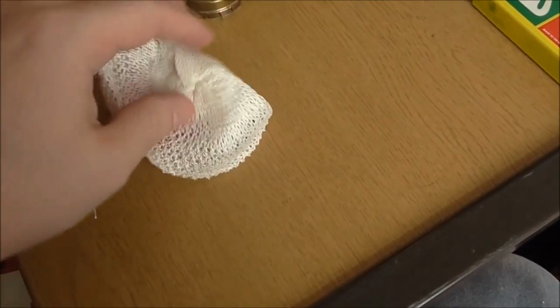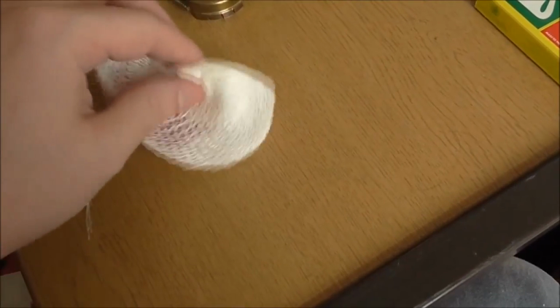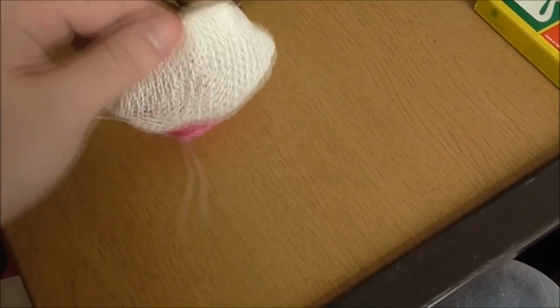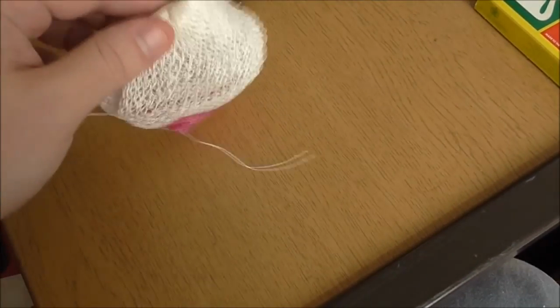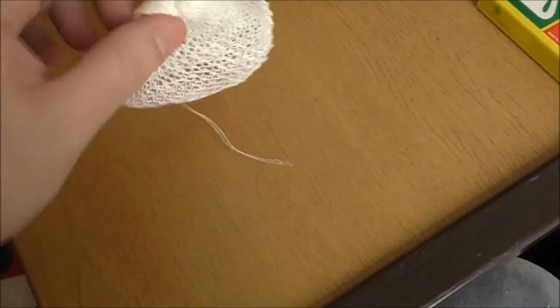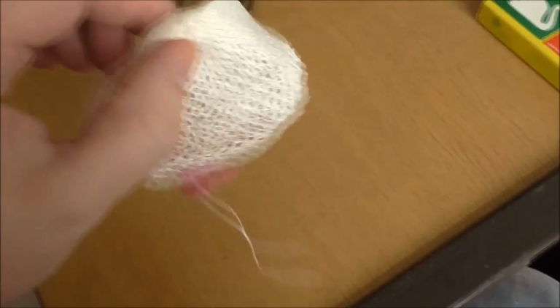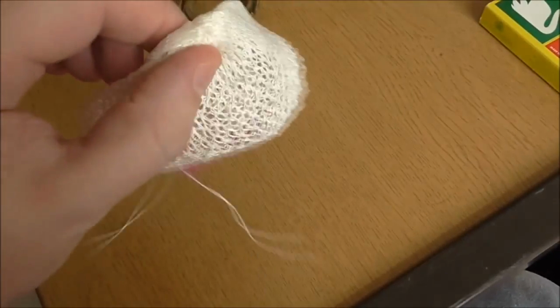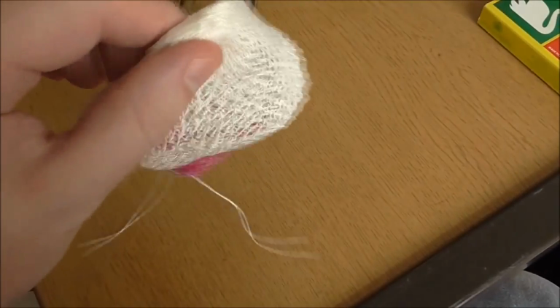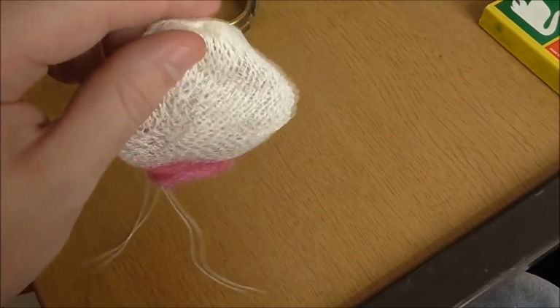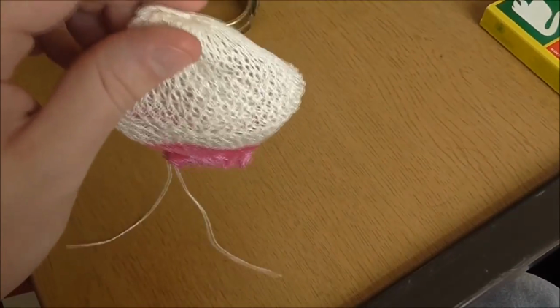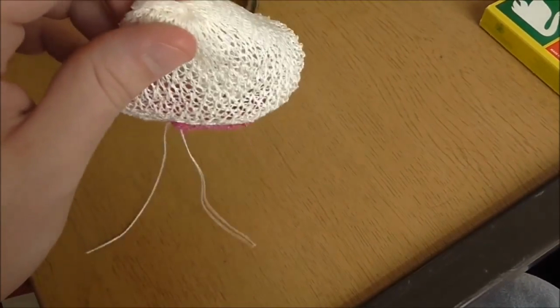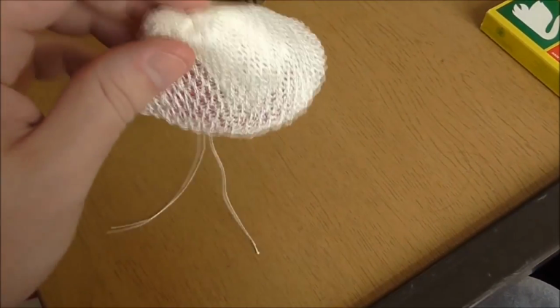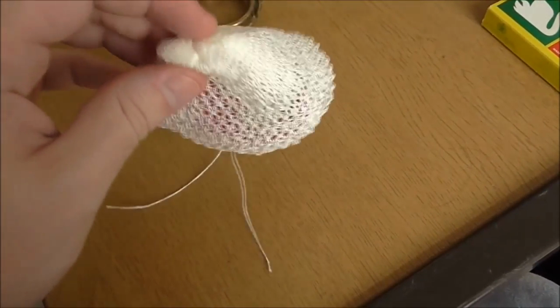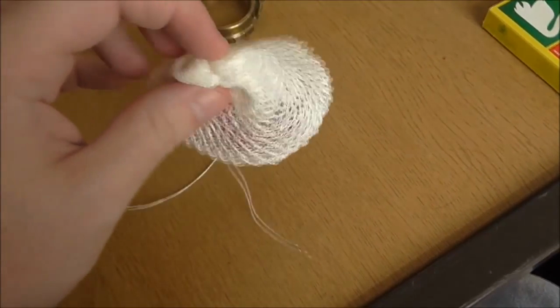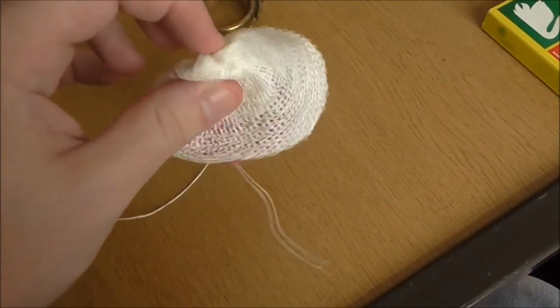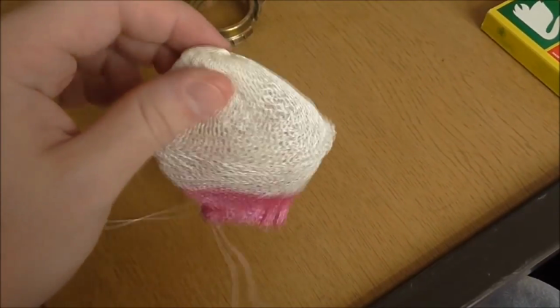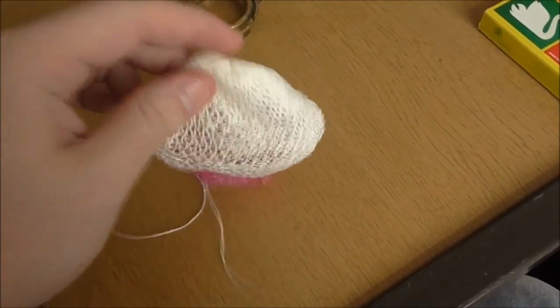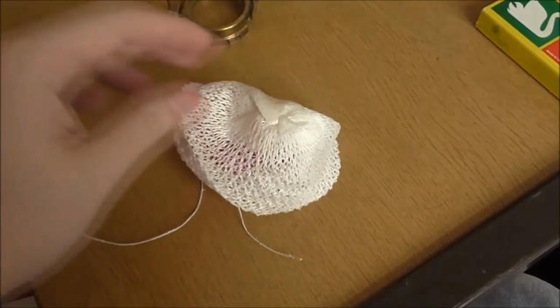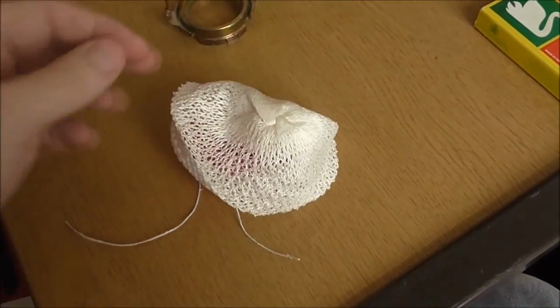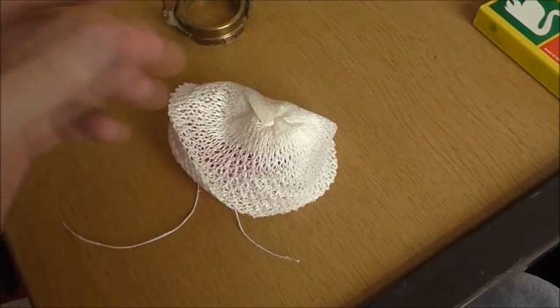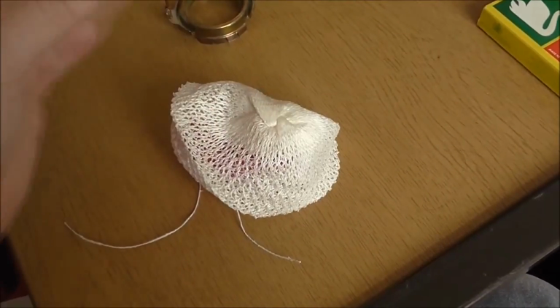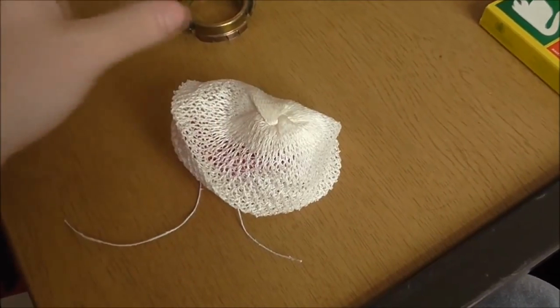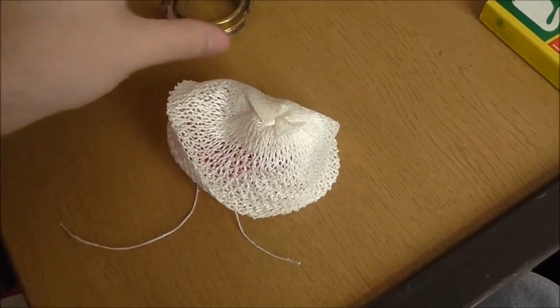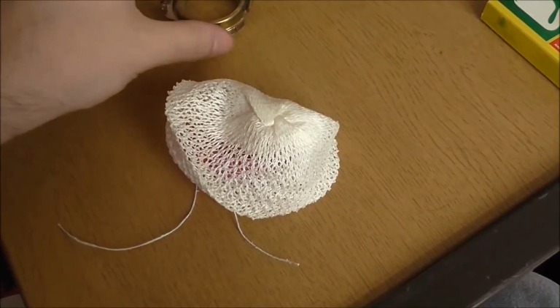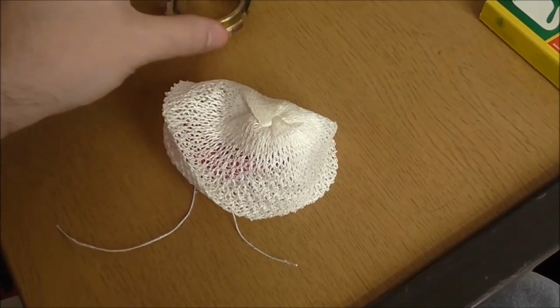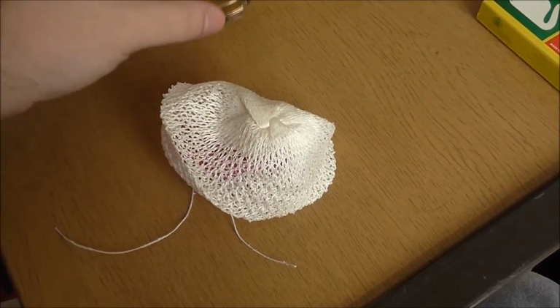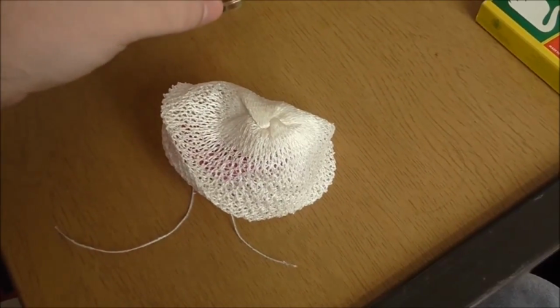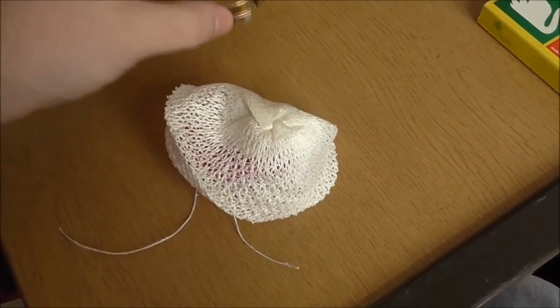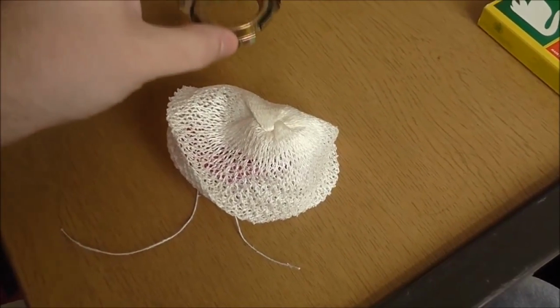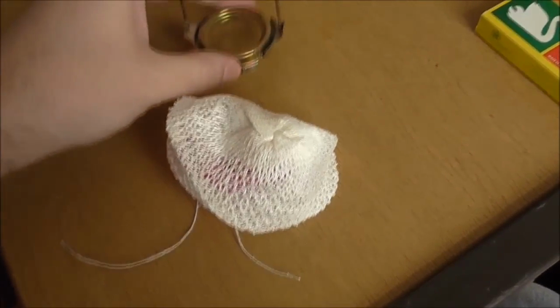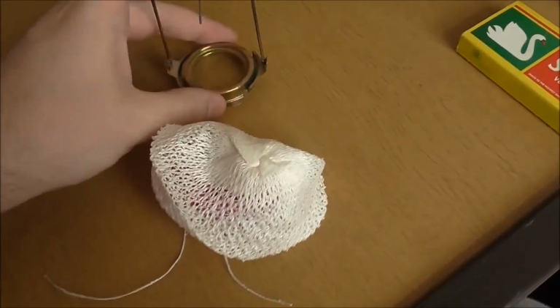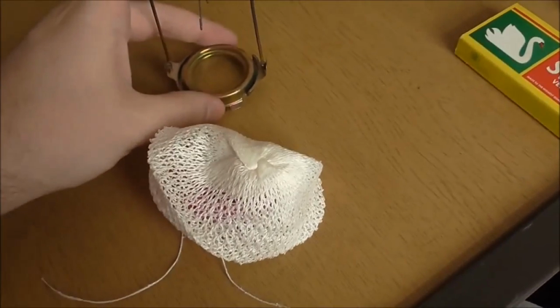It's actually only tied up inside there, so I can undo that knot and spread it out so it's opening up a little.